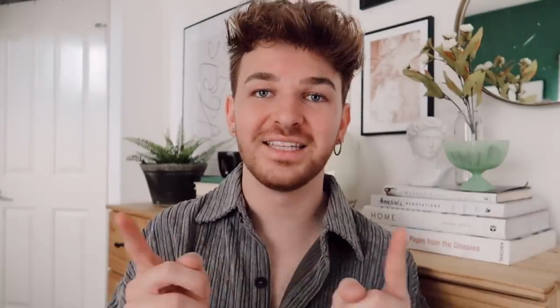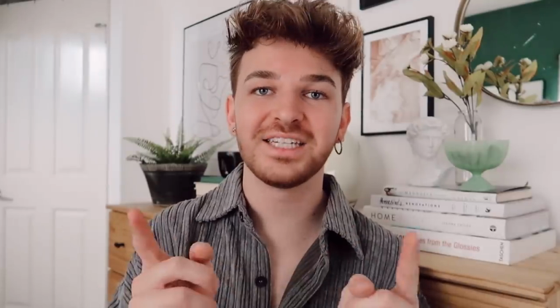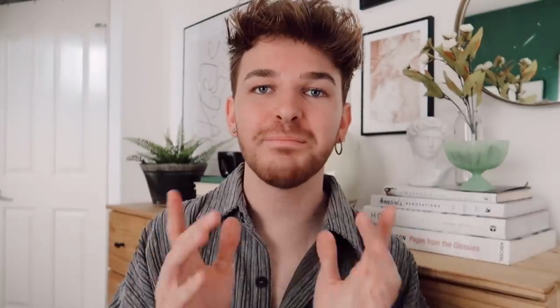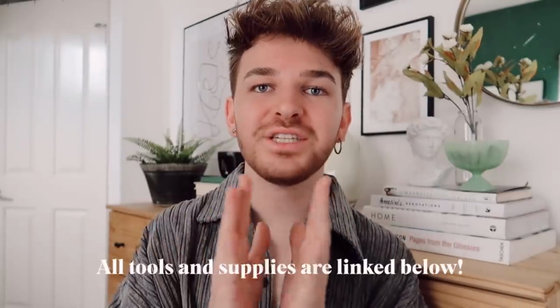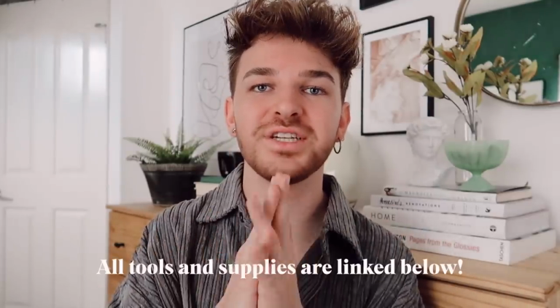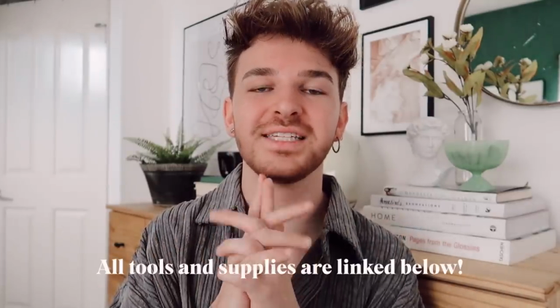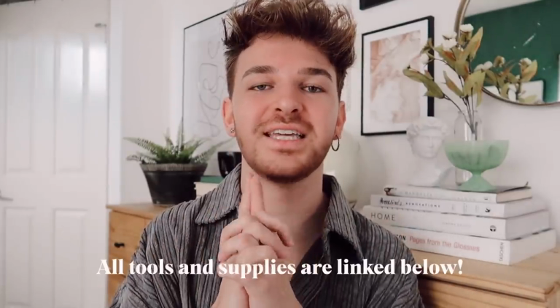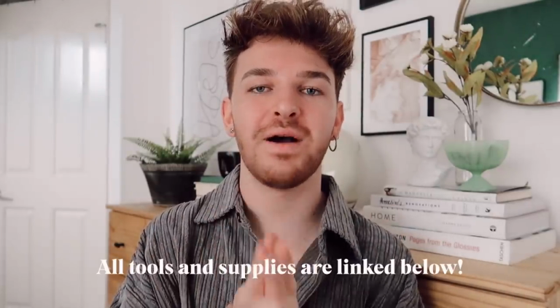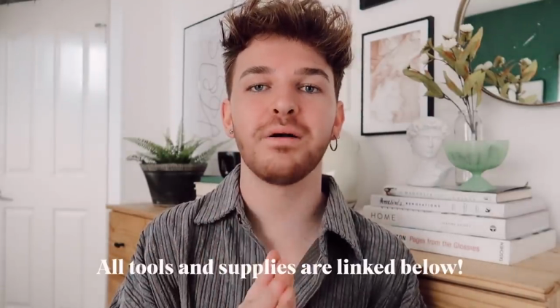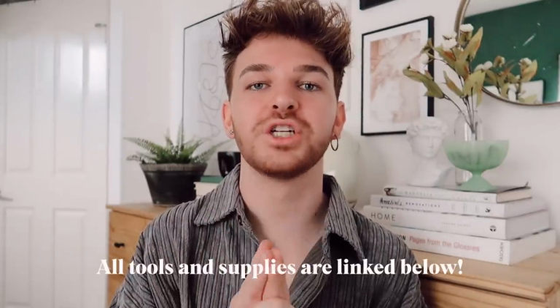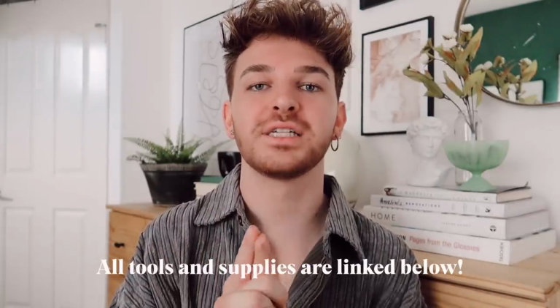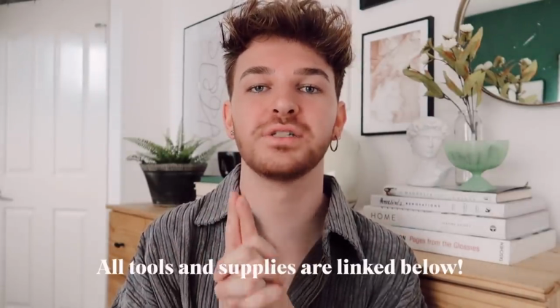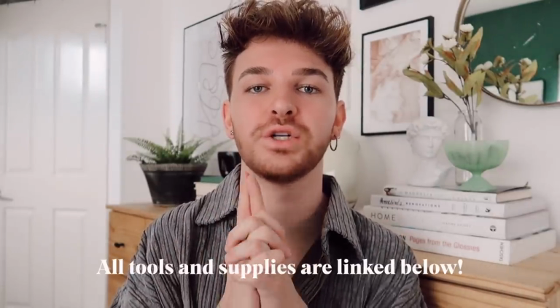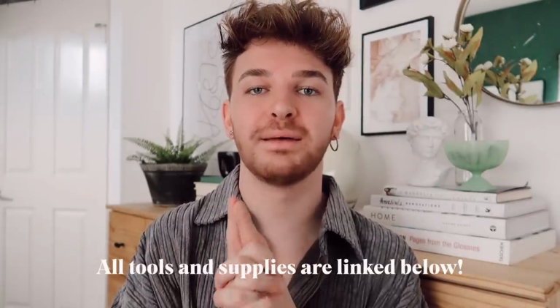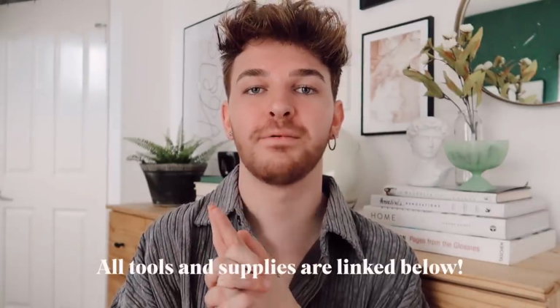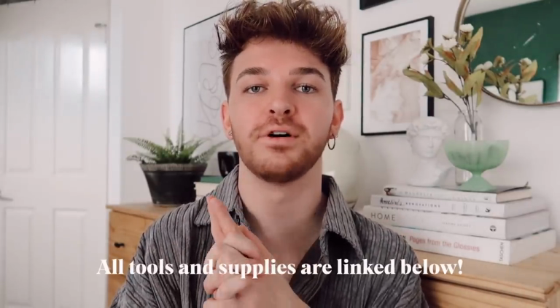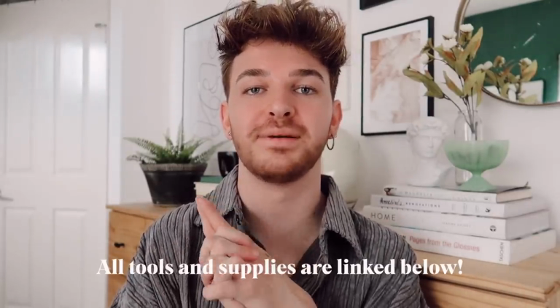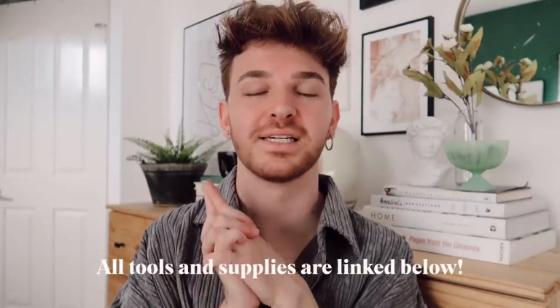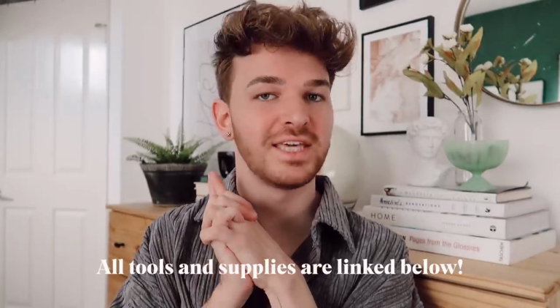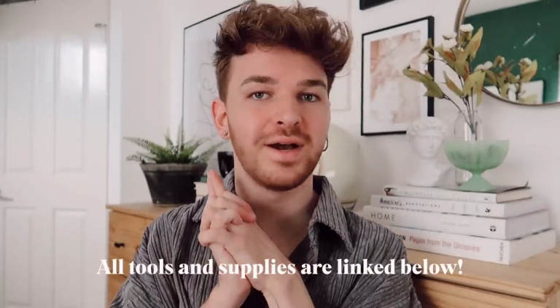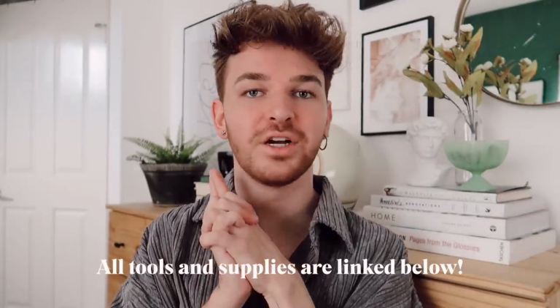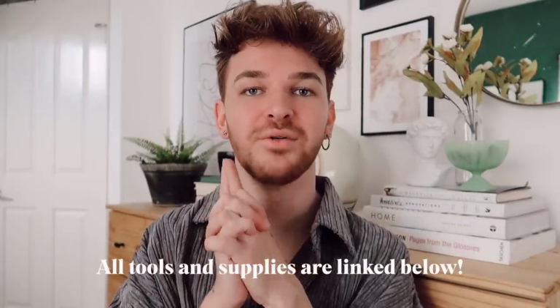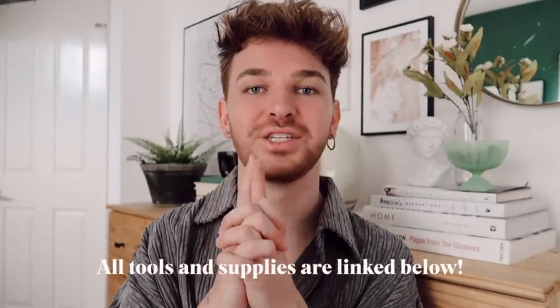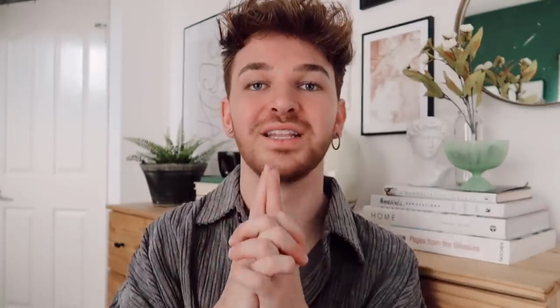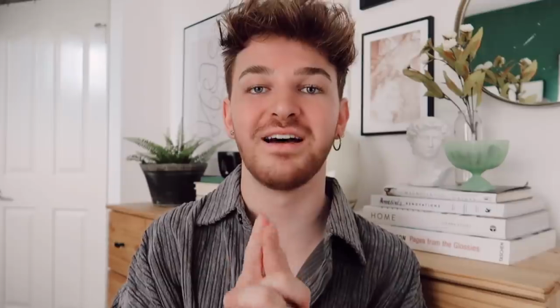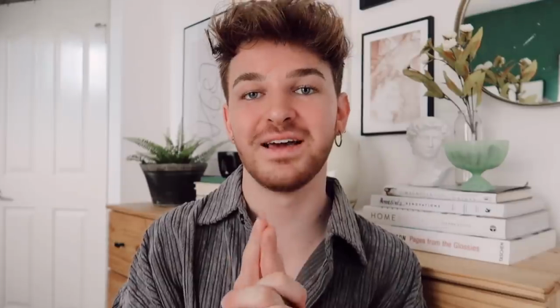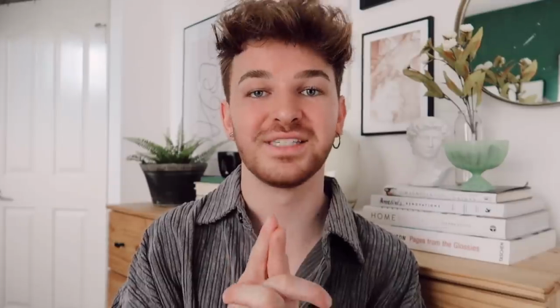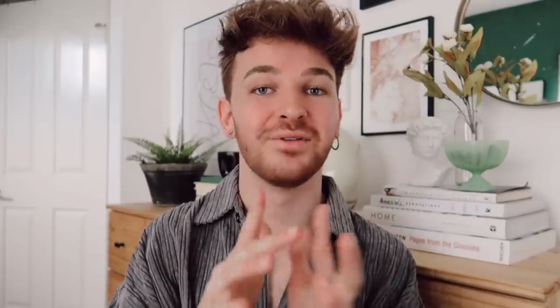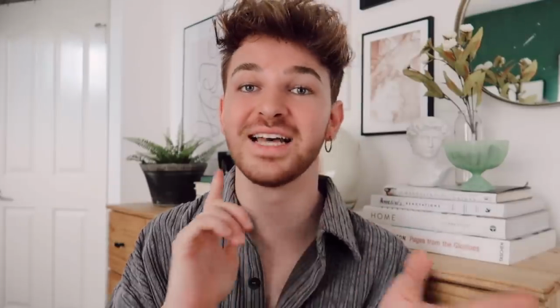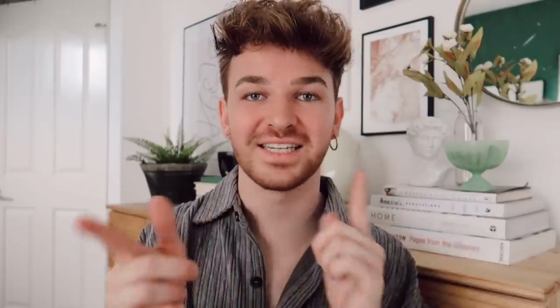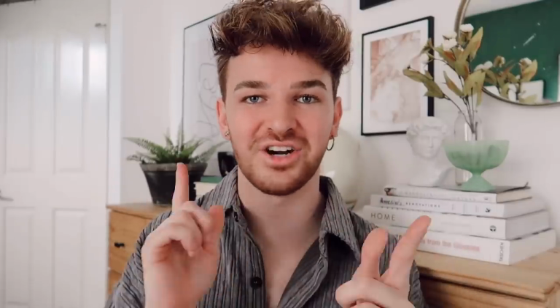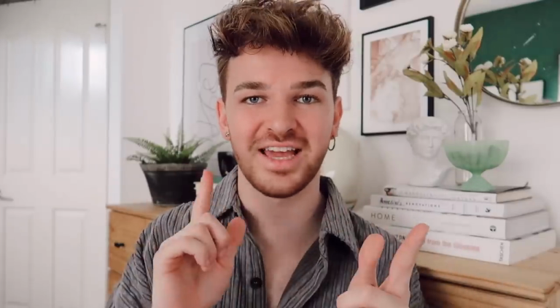I know that intro was a little longer than usual, but I think it was definitely worth it. Anyways, let's jump into today's DIY projects using toilet paper rolls — I think you guys are going to love them, so let's get started!